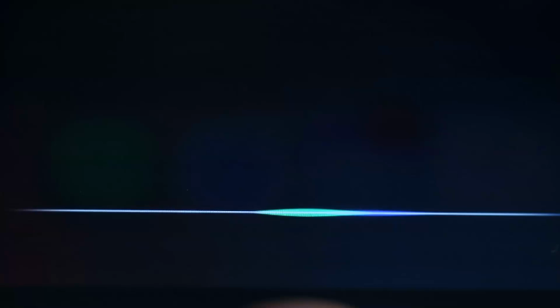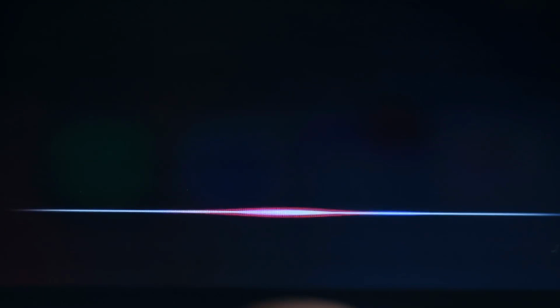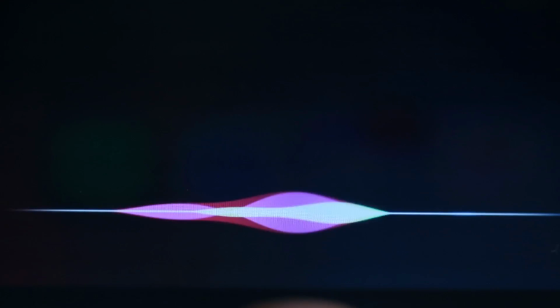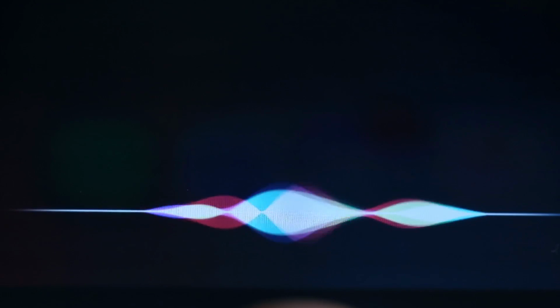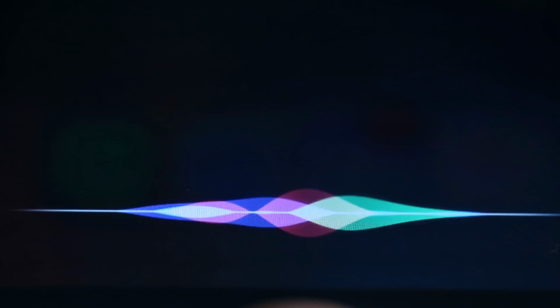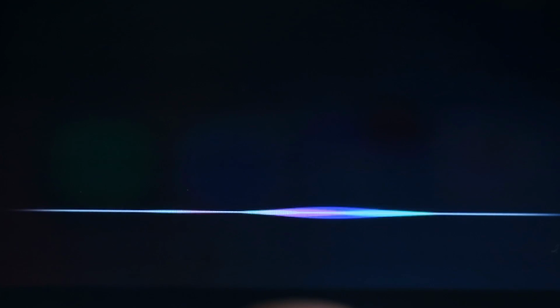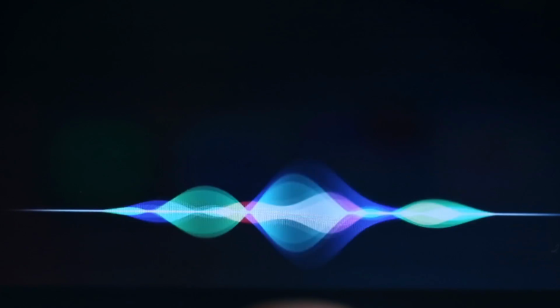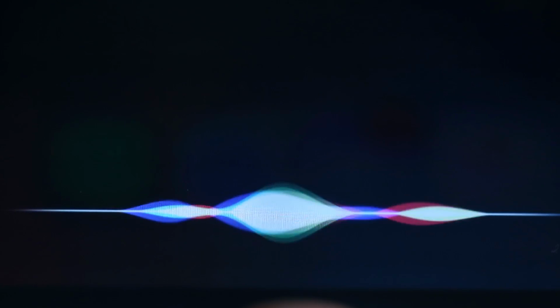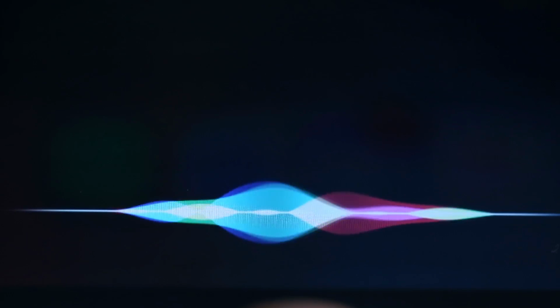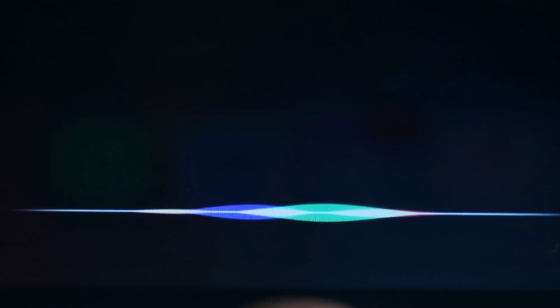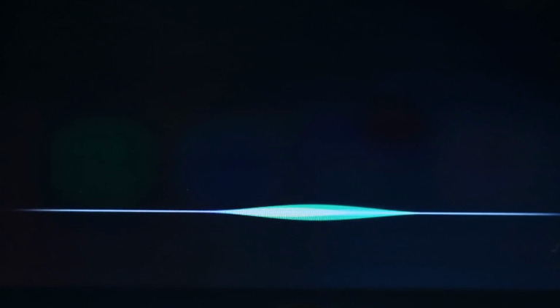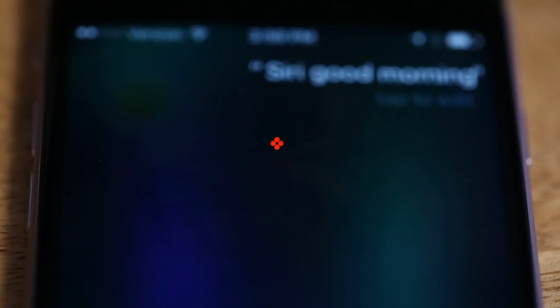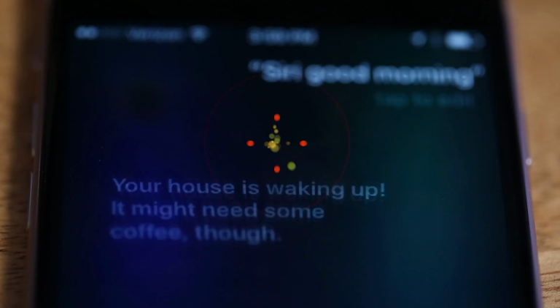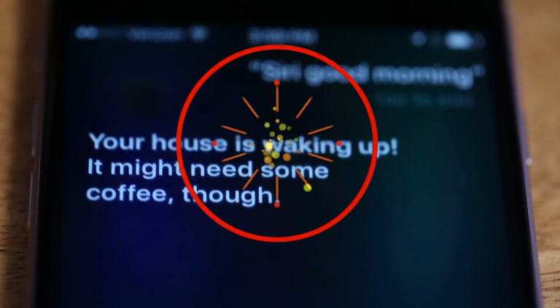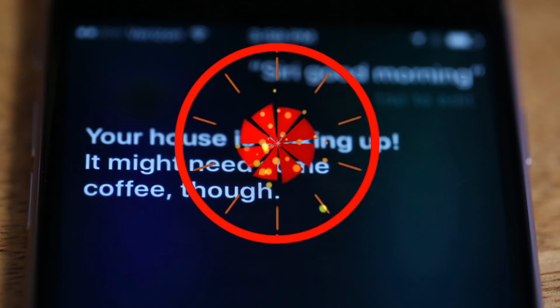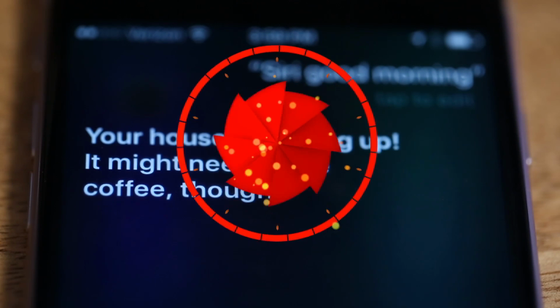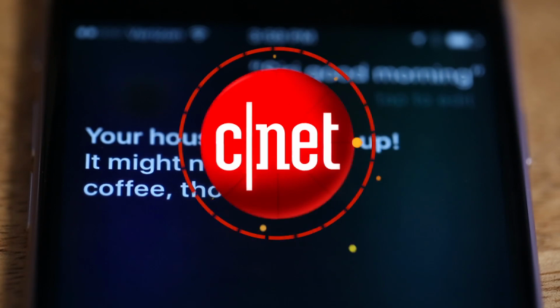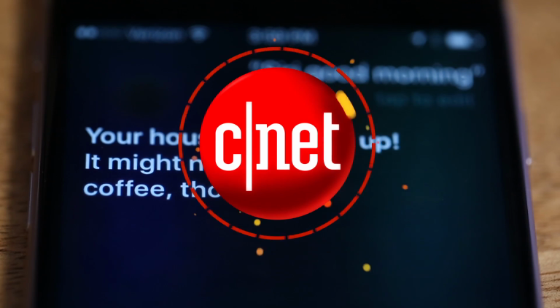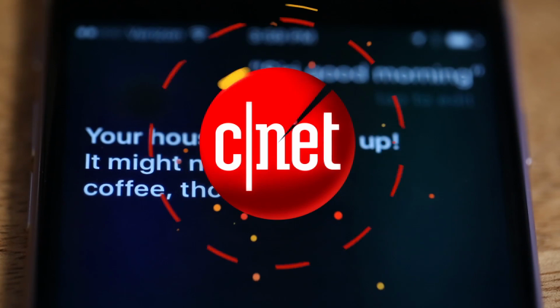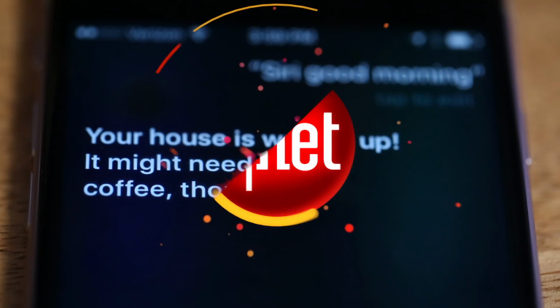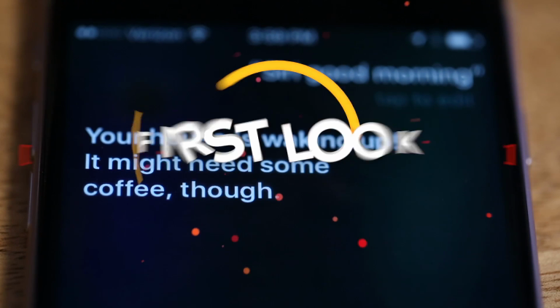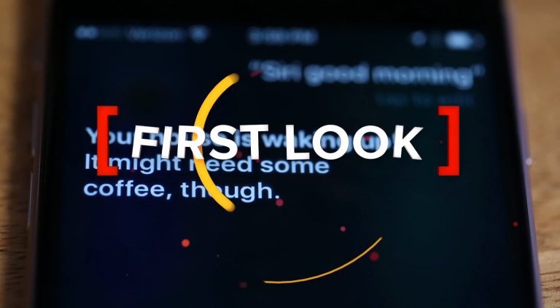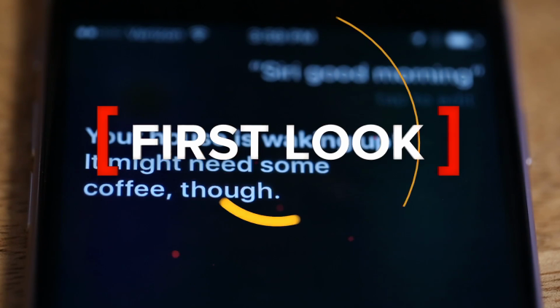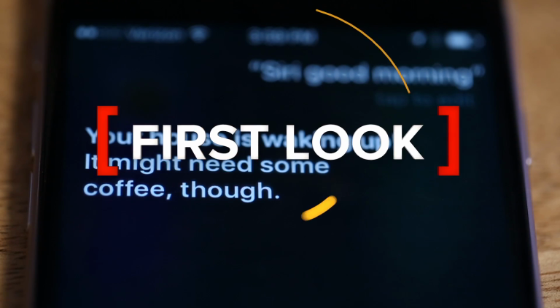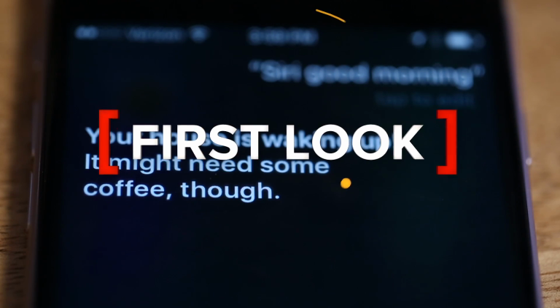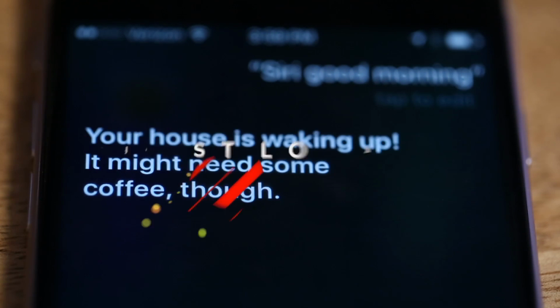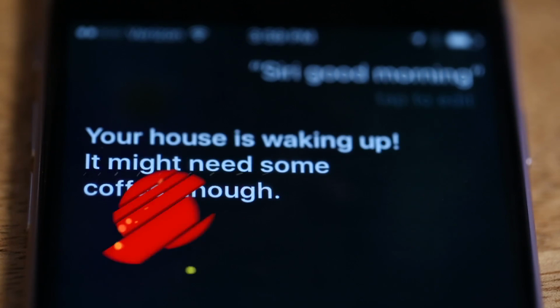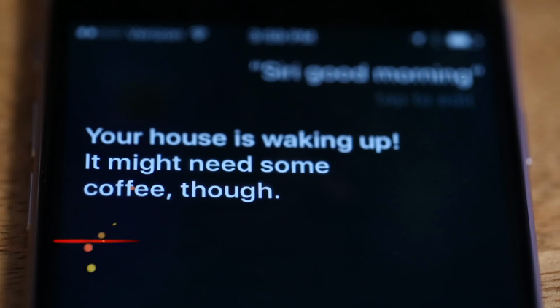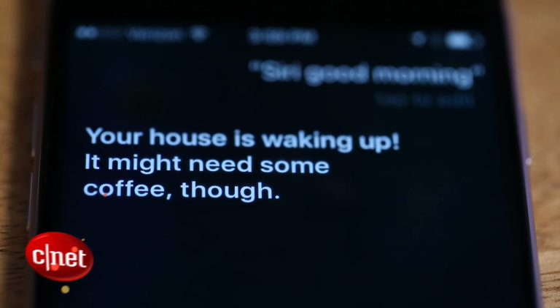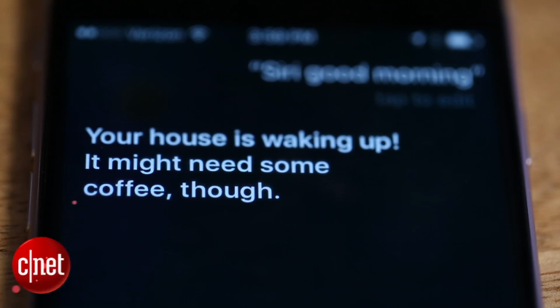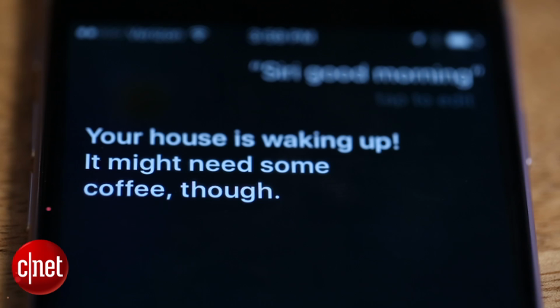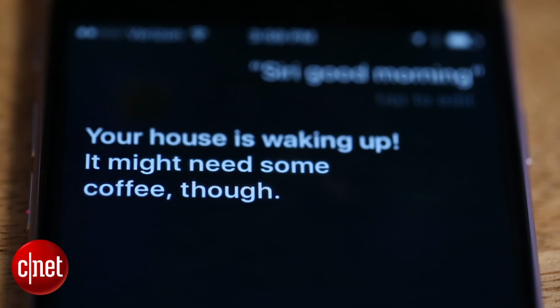Hey Siri, good morning. Your house is waking up. It might need some coffee, though.